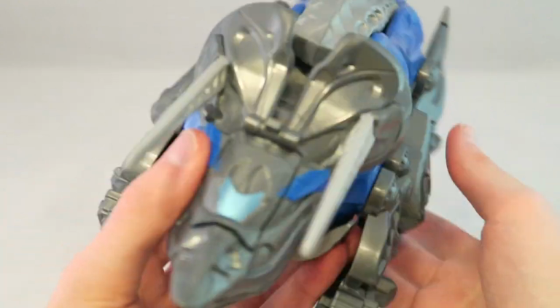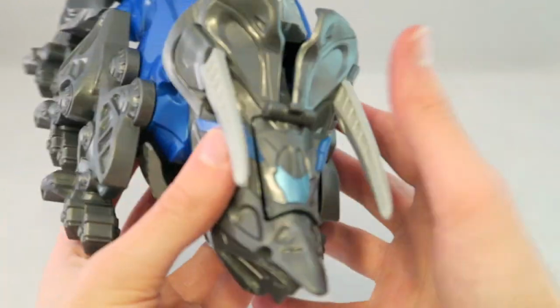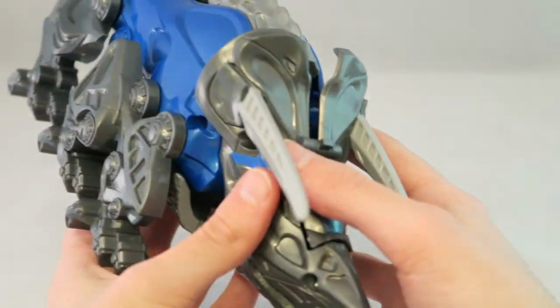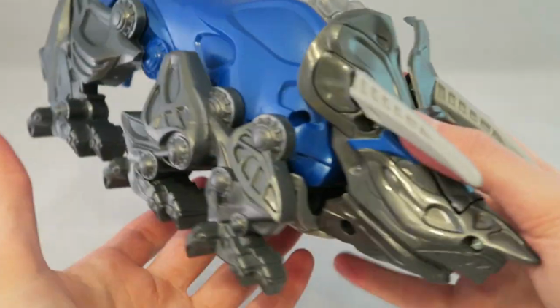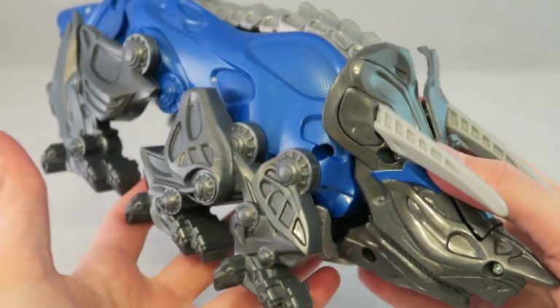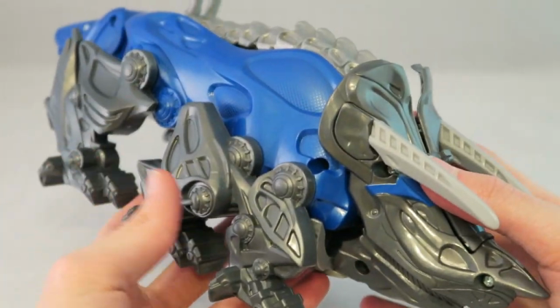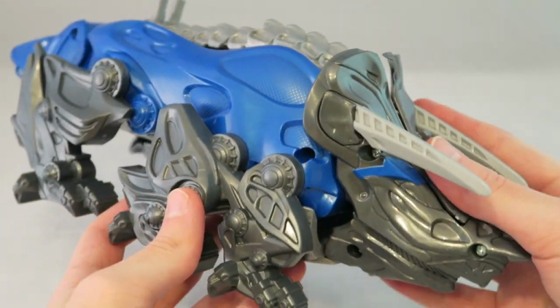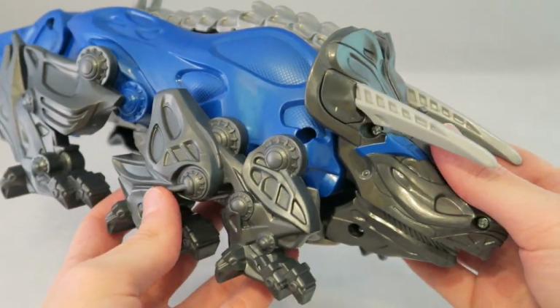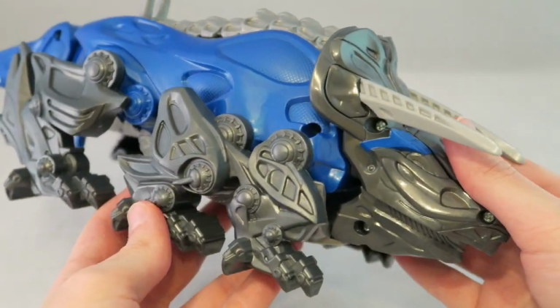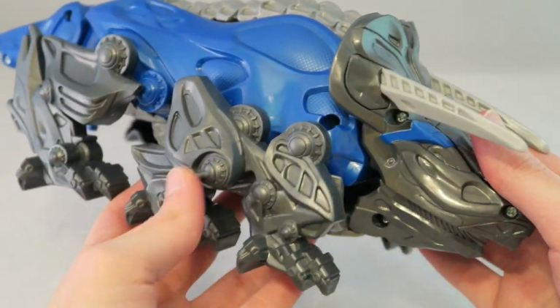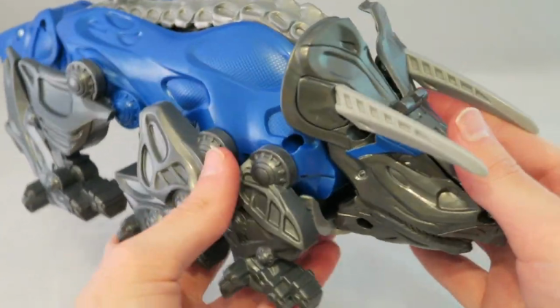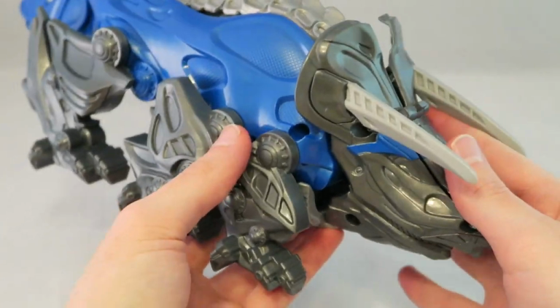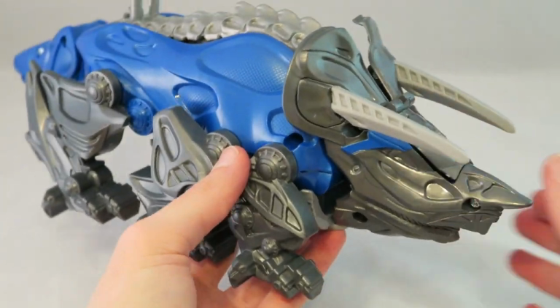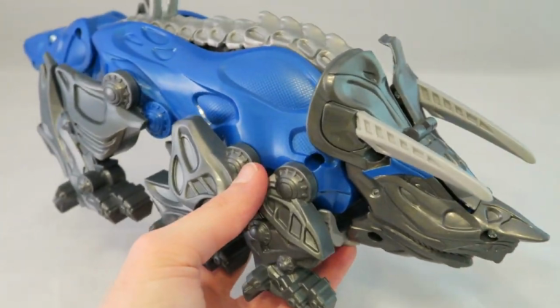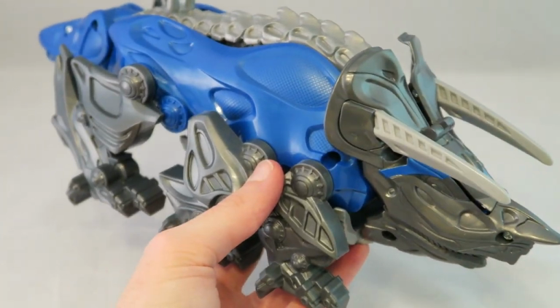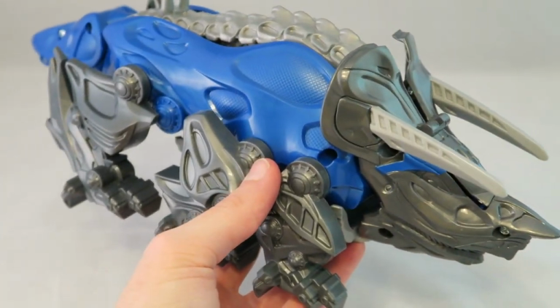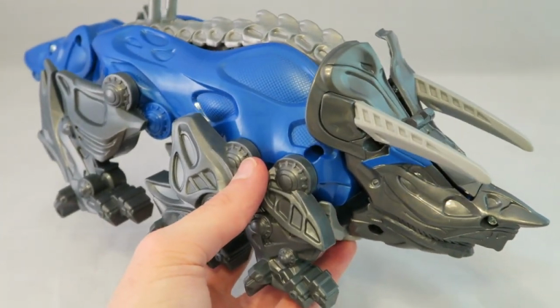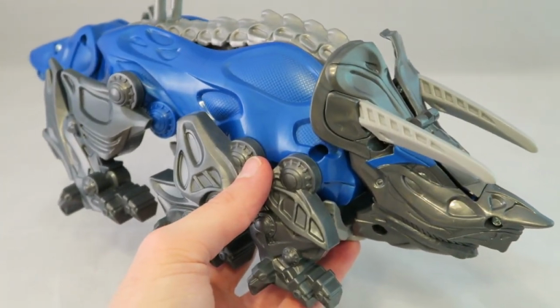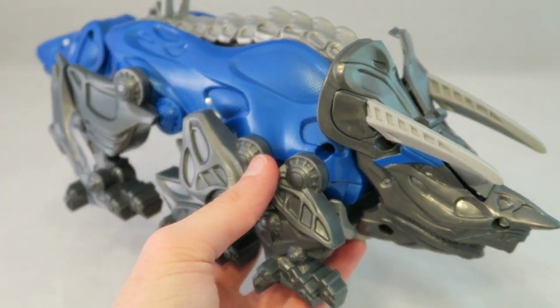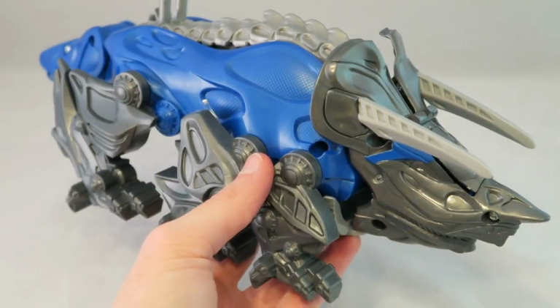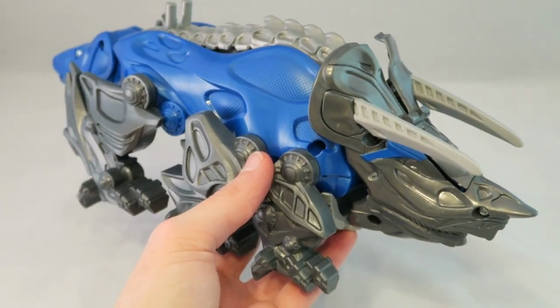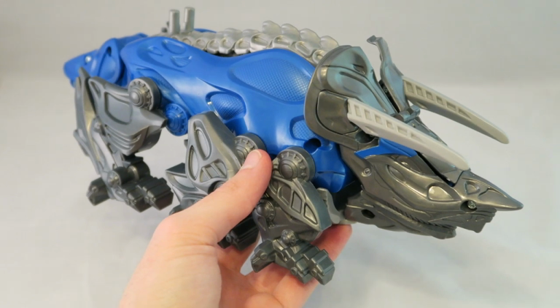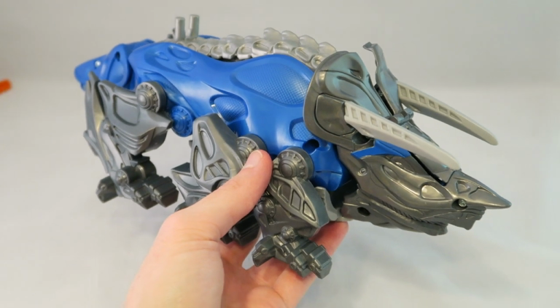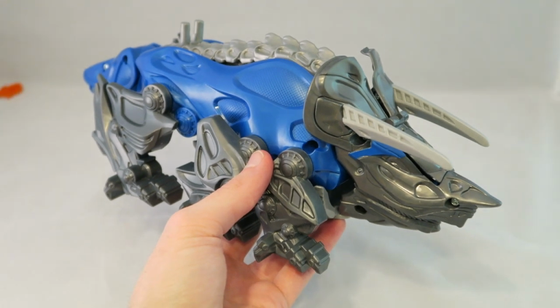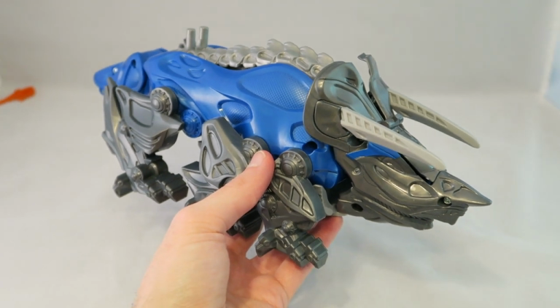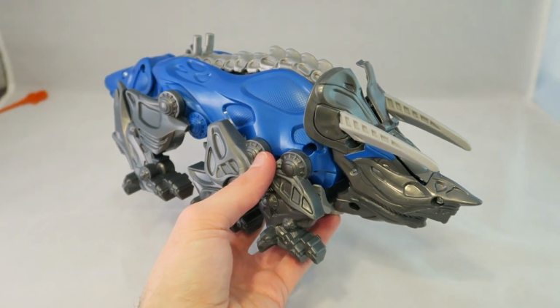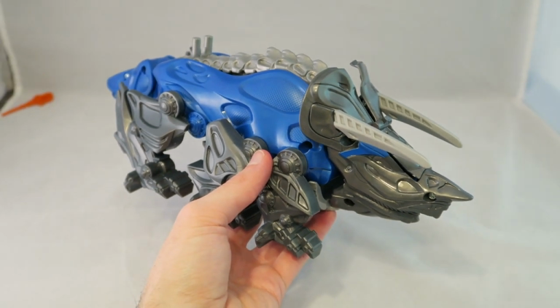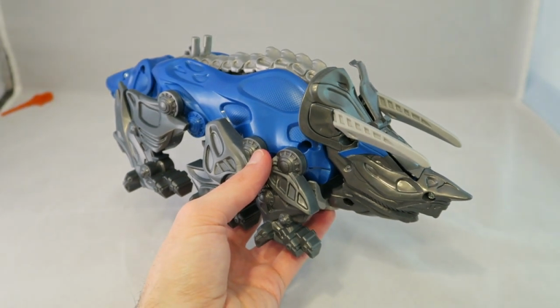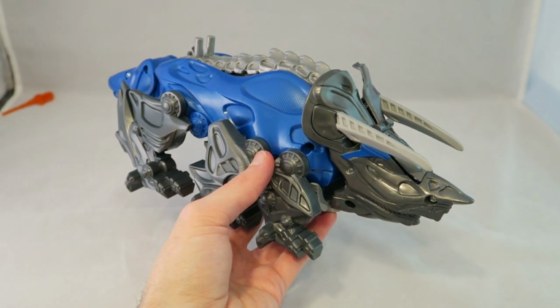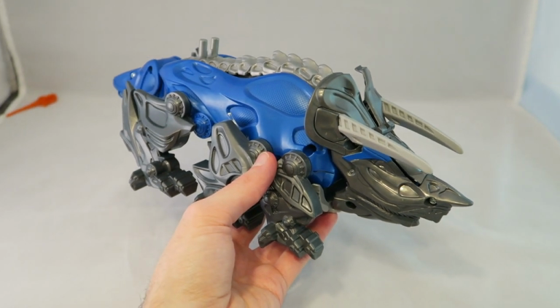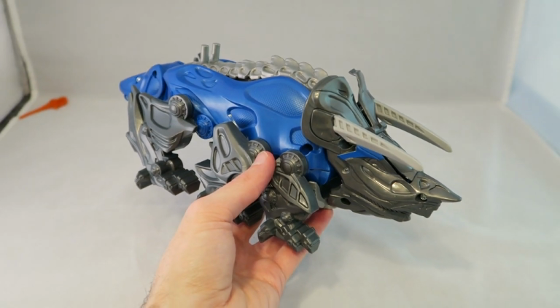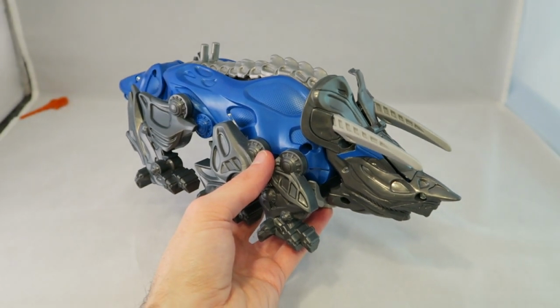But yeah, that is Triceratops. Now let's go ahead and show how to transform it into its leg mode.